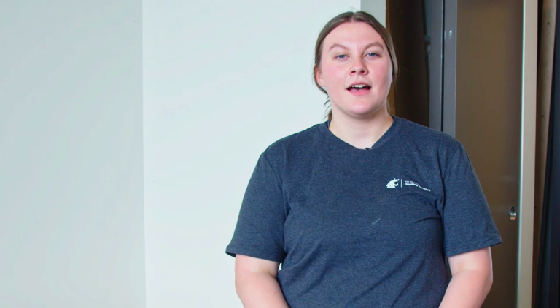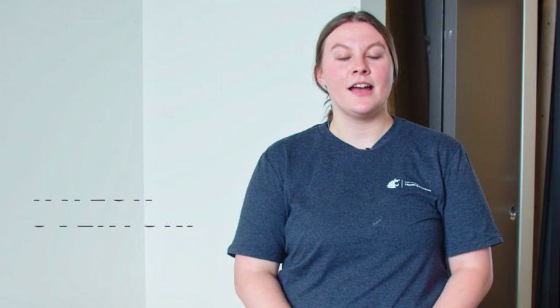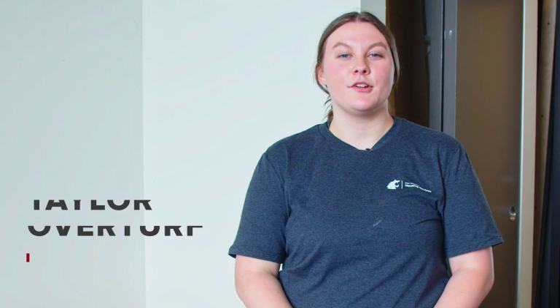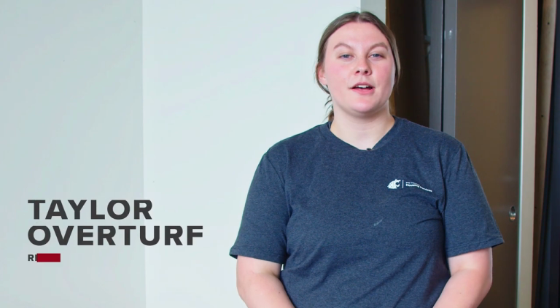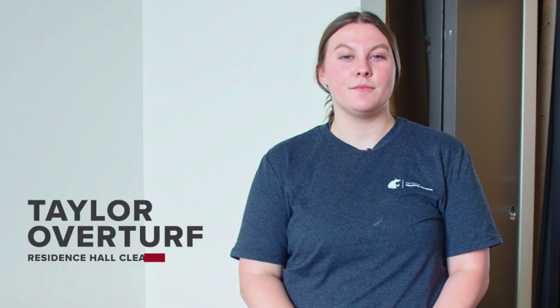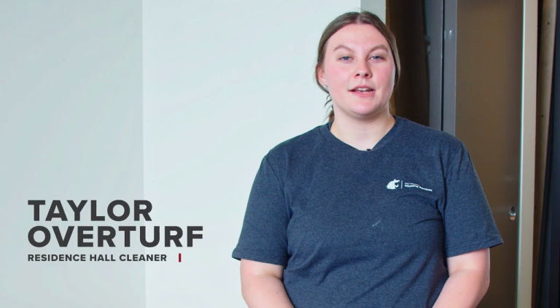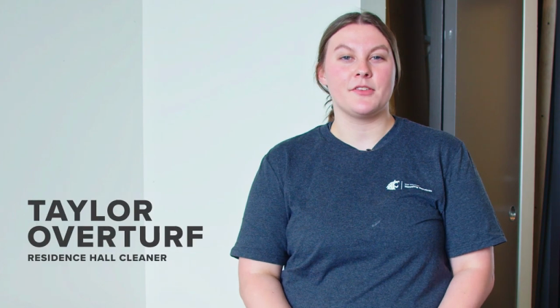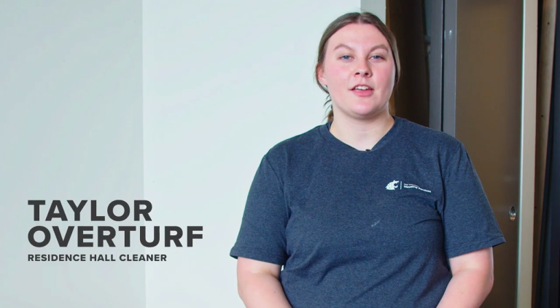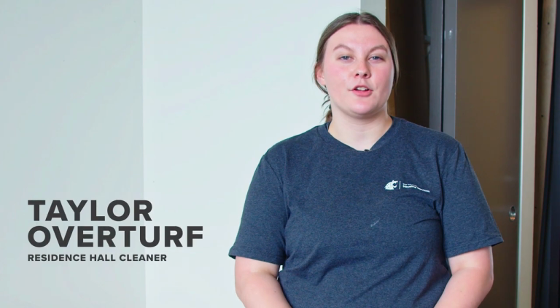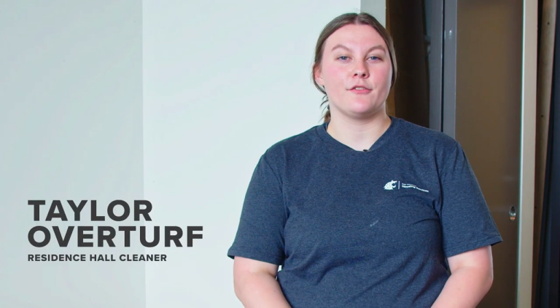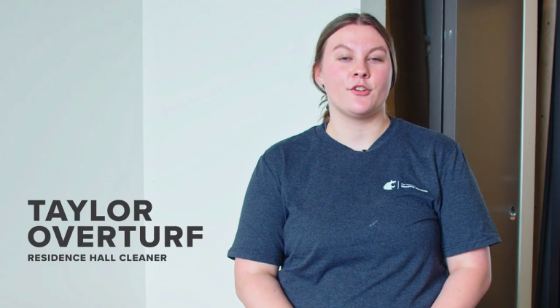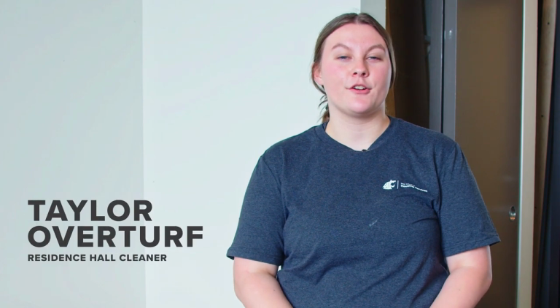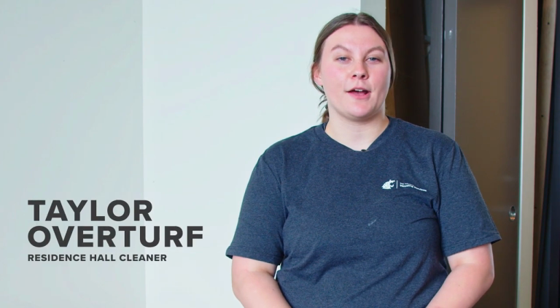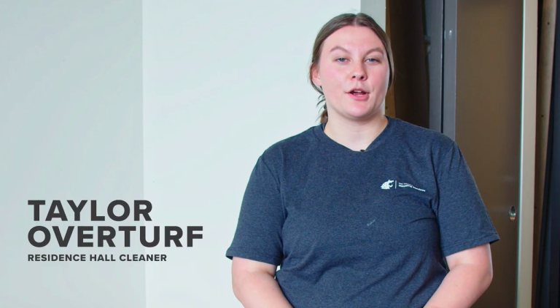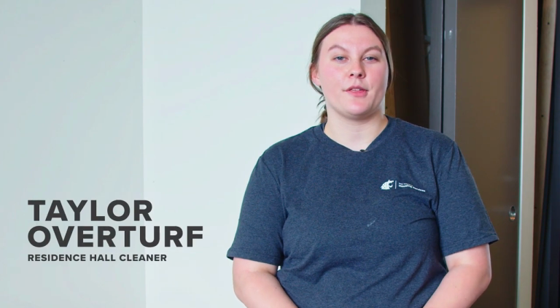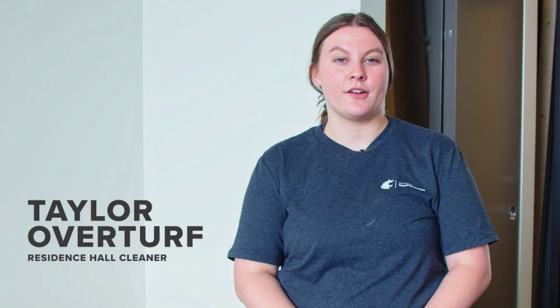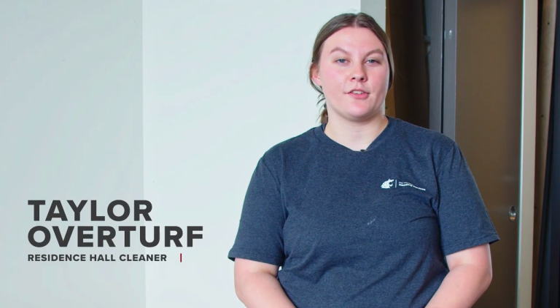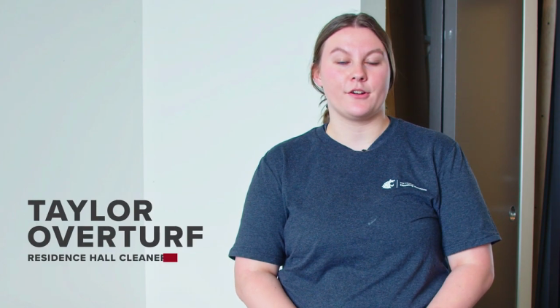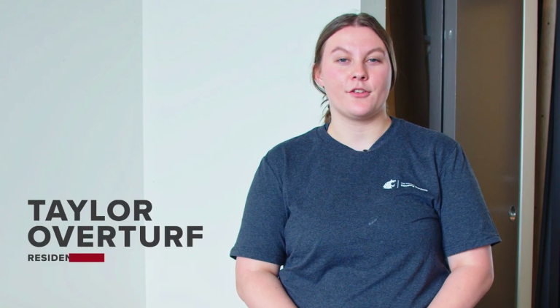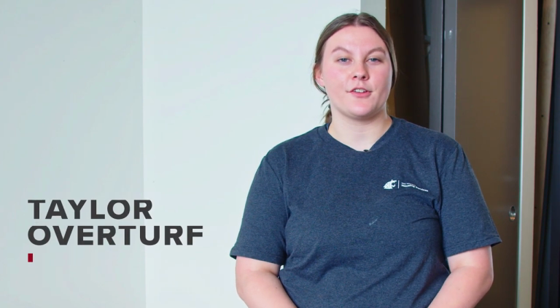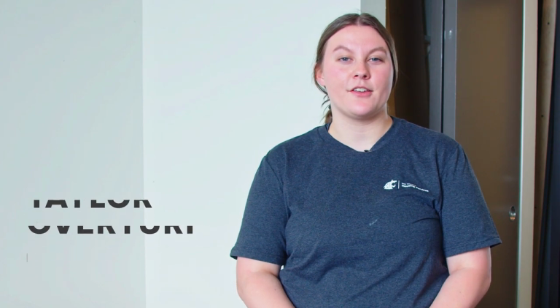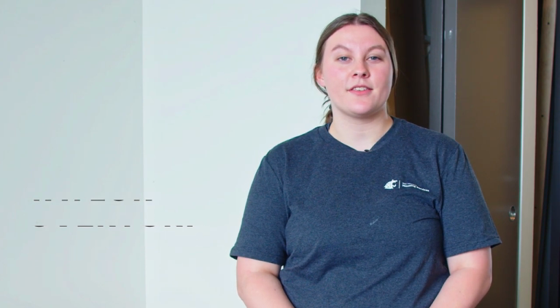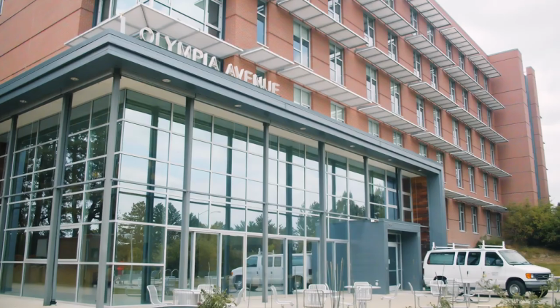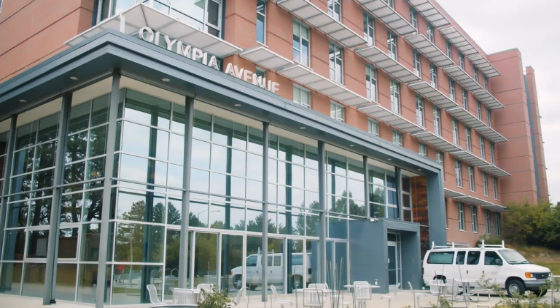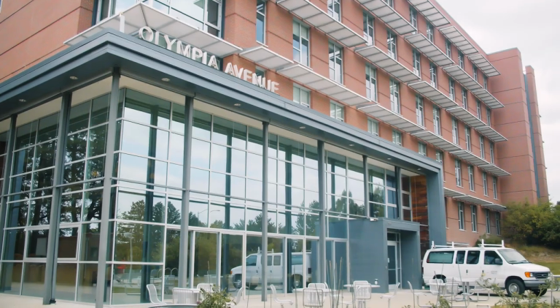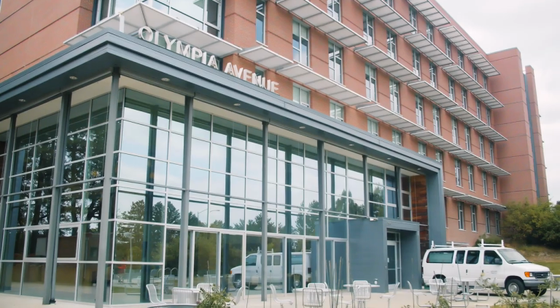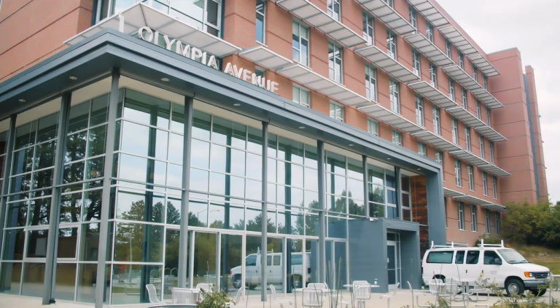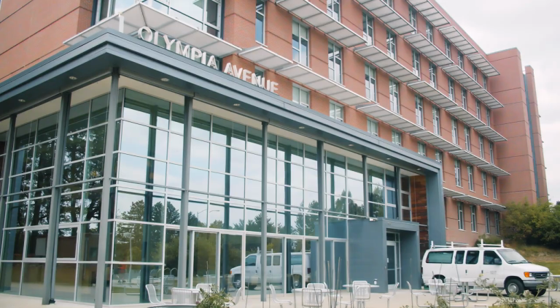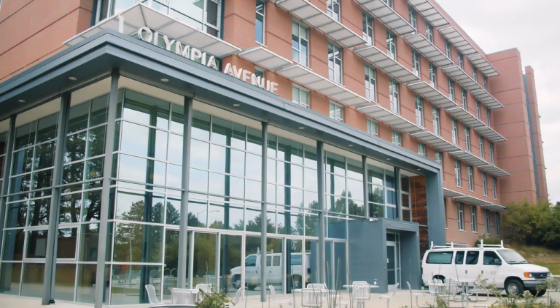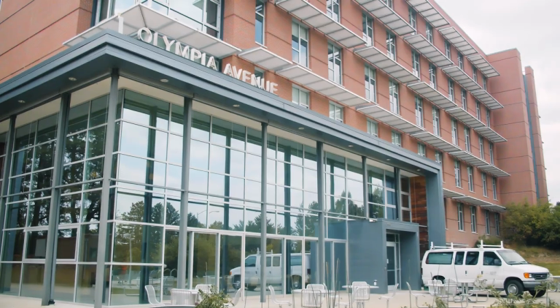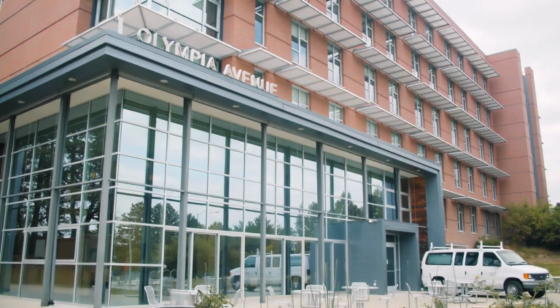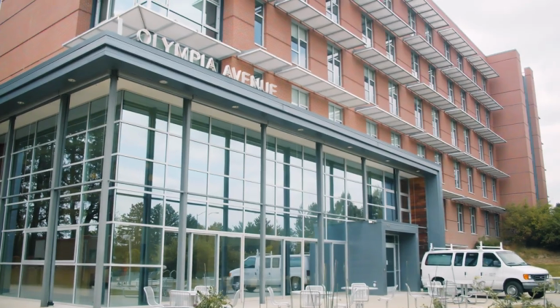Hi everyone, my name is Taylor Overturf. I work with Auxiliary Services and today we are cleaning Olympia Hall.